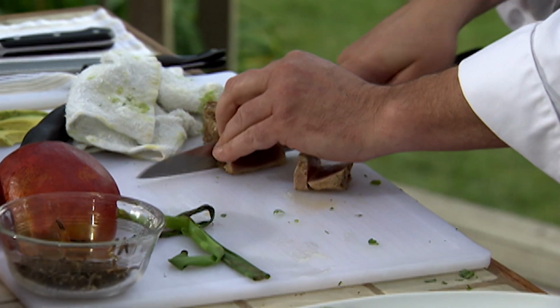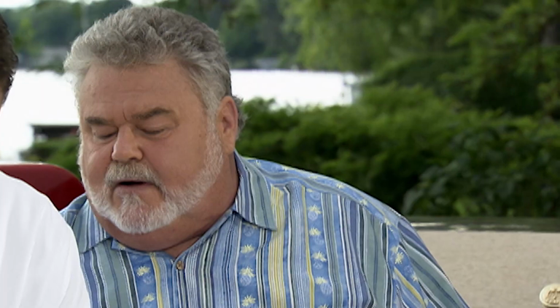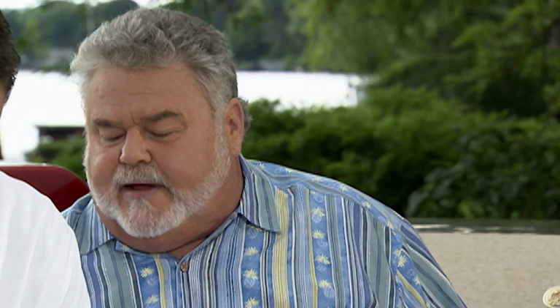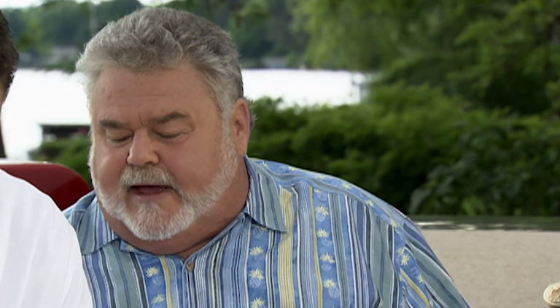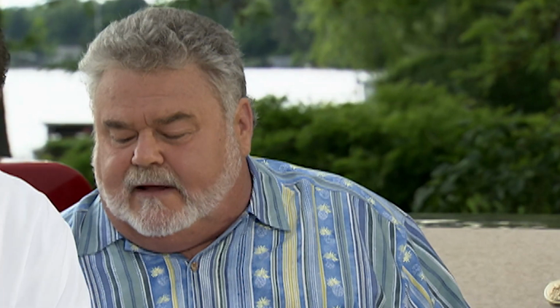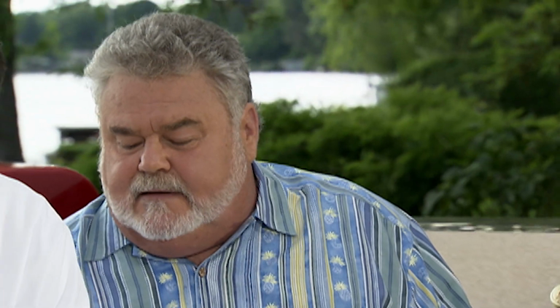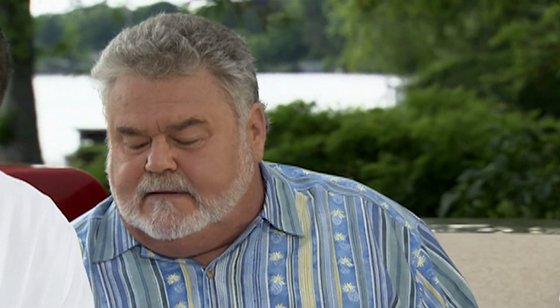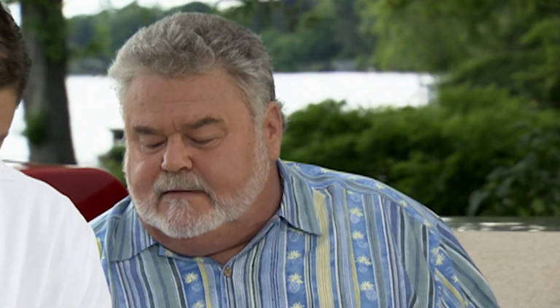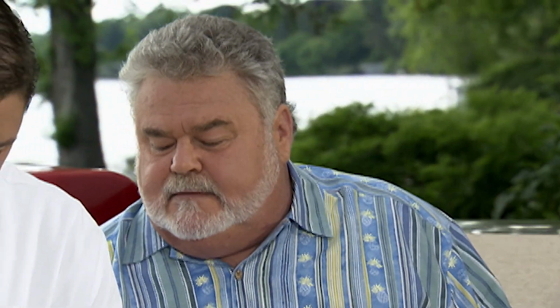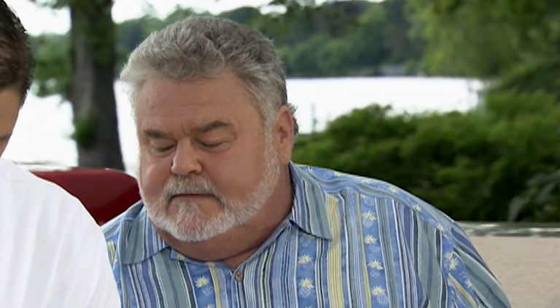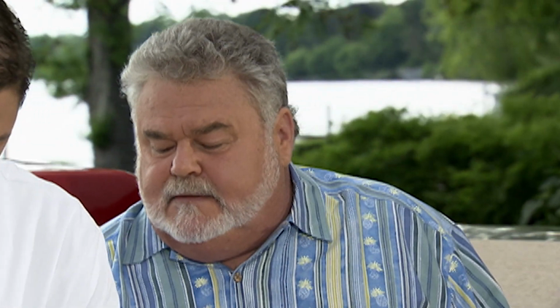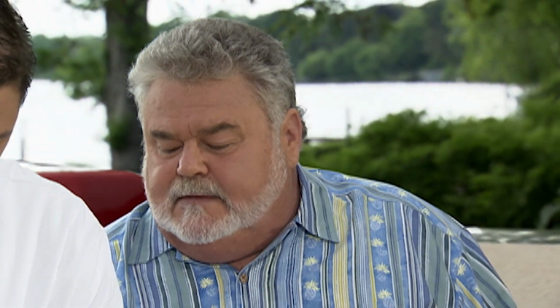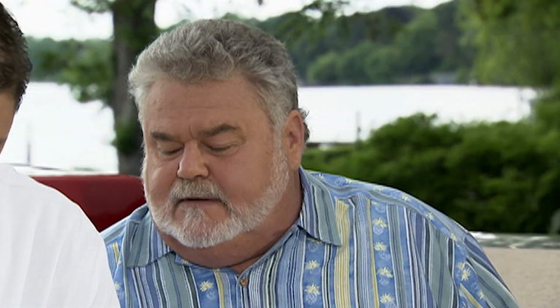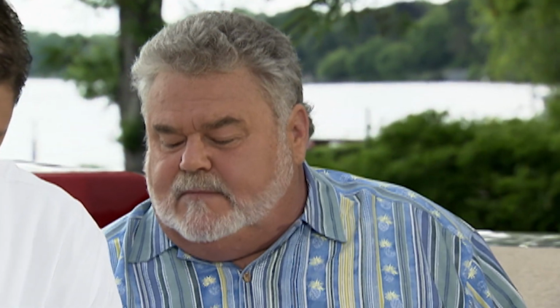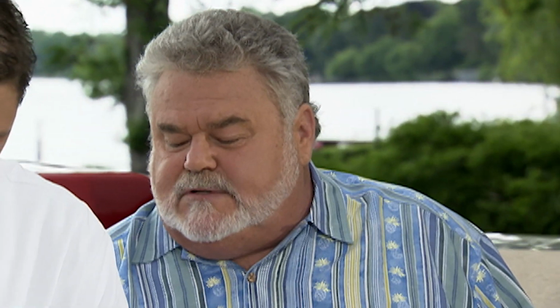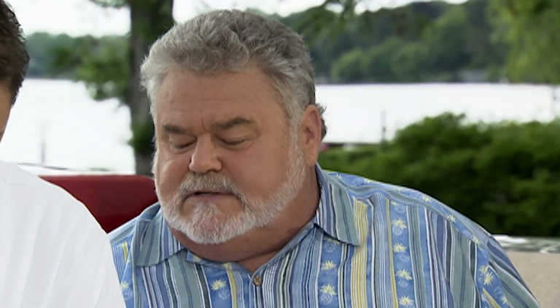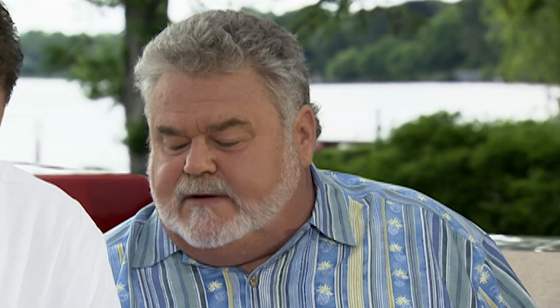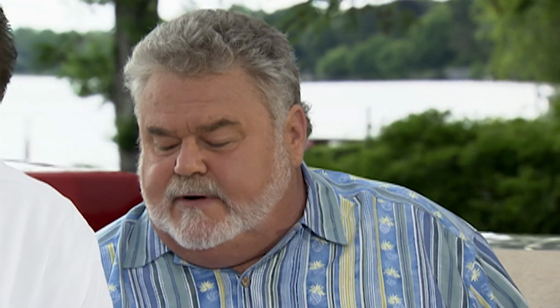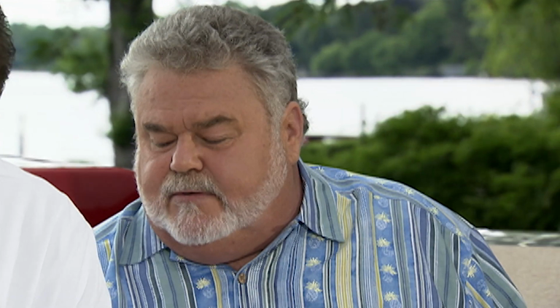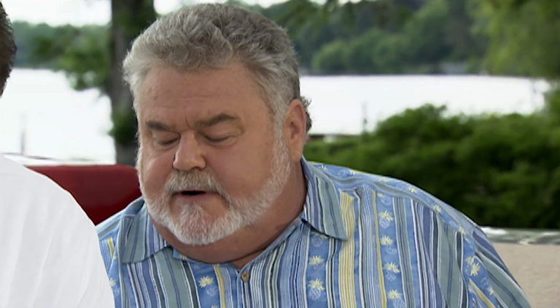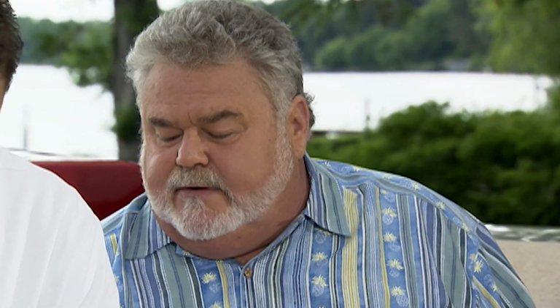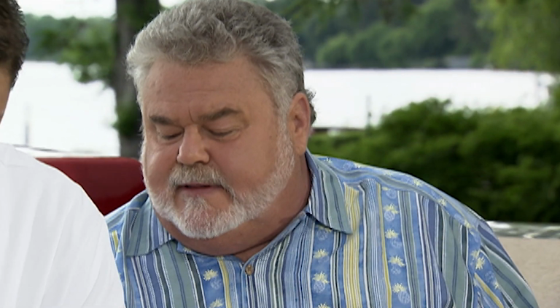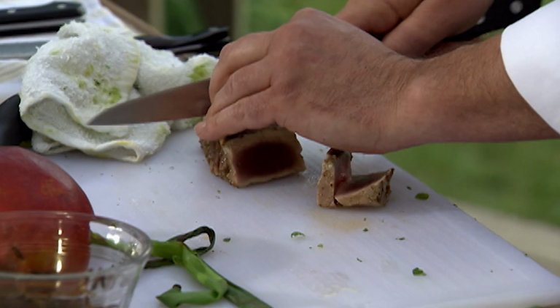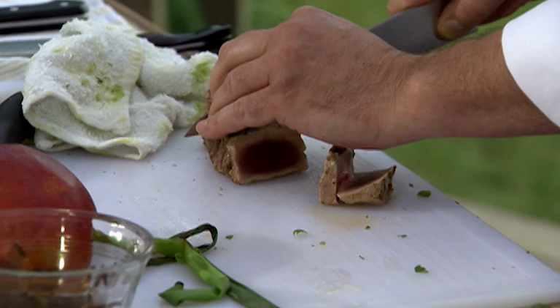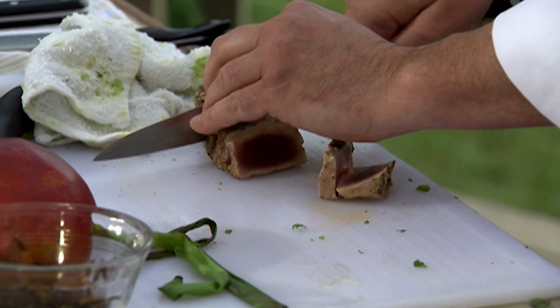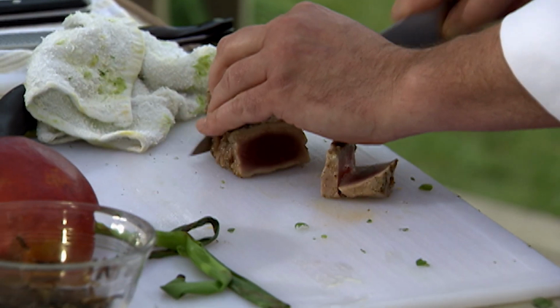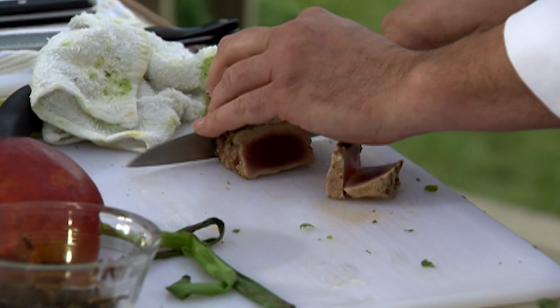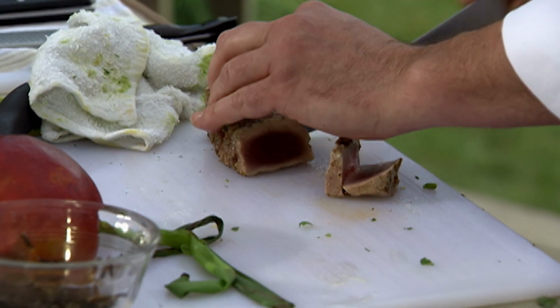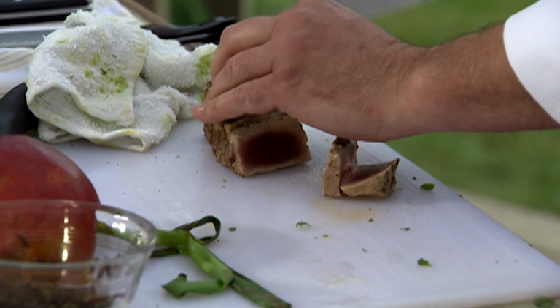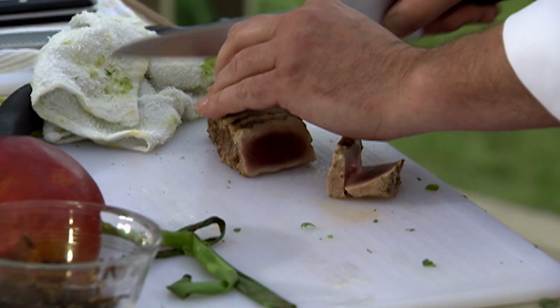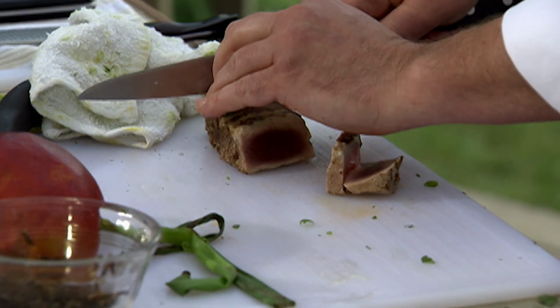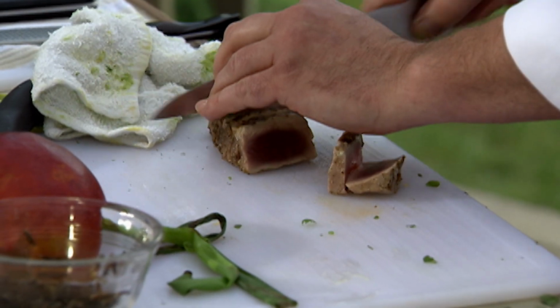Oh yeah. Almost looks like we knew what we were doing. Beautiful work.